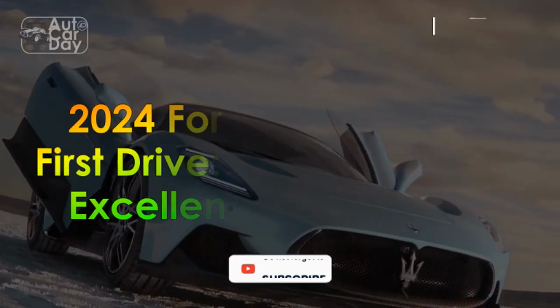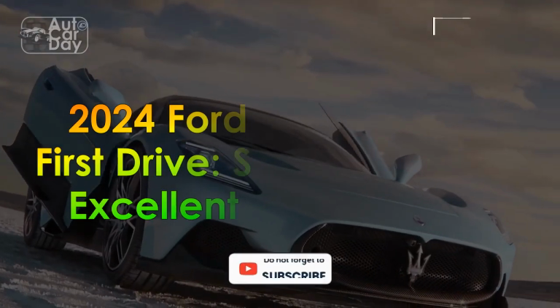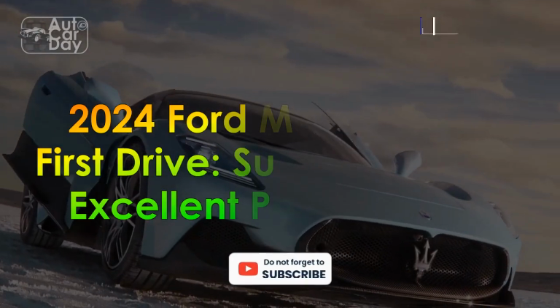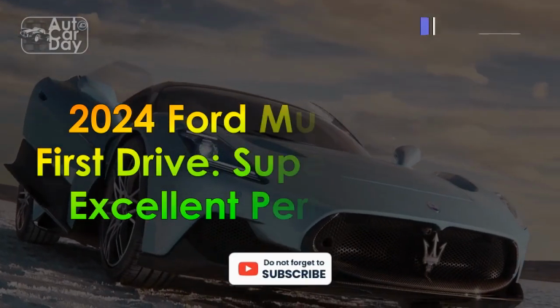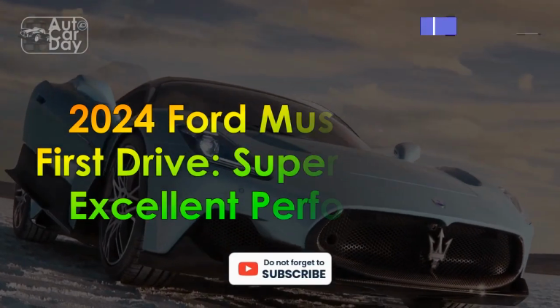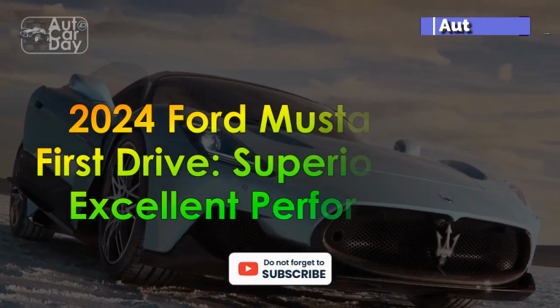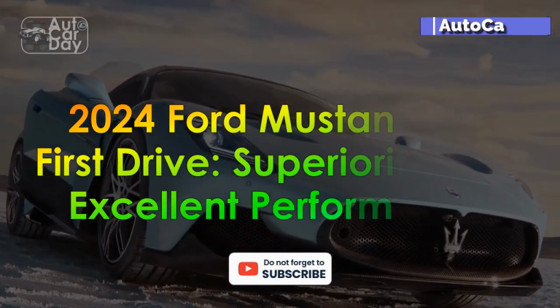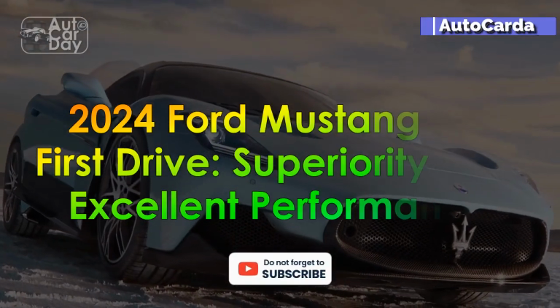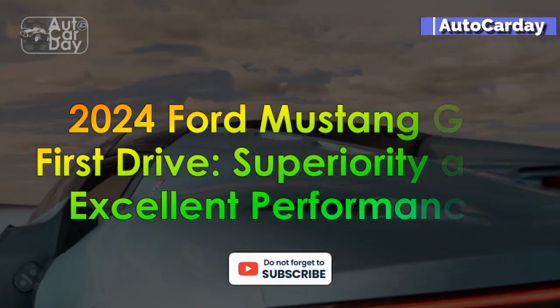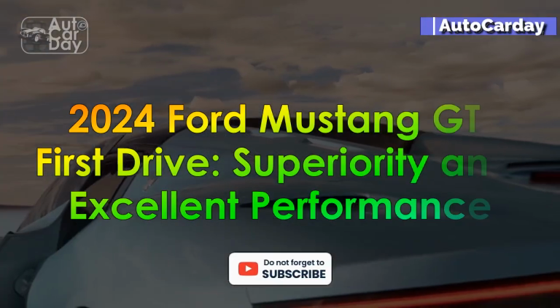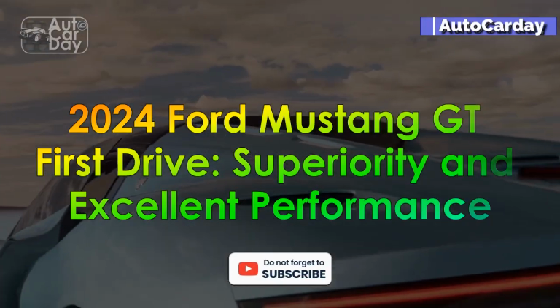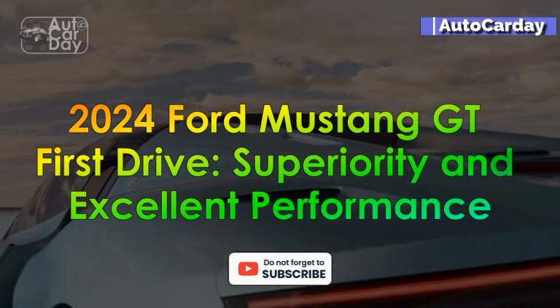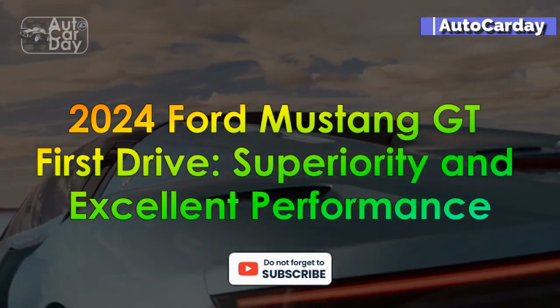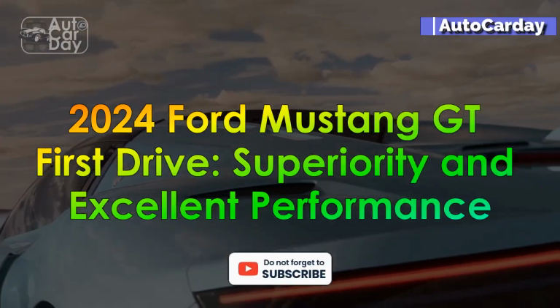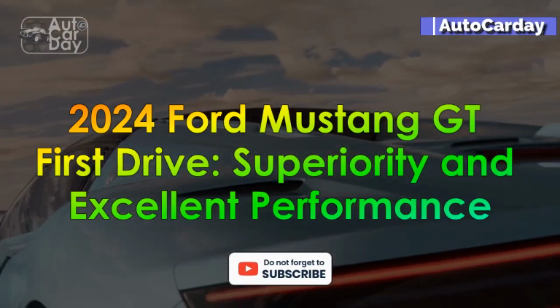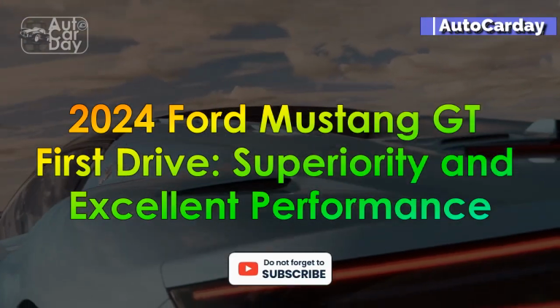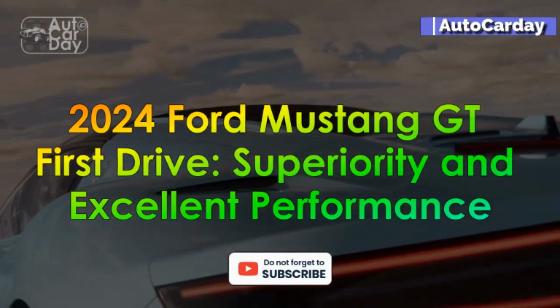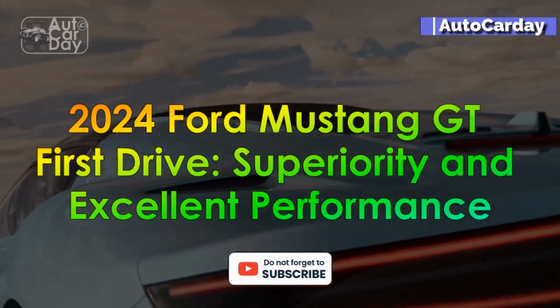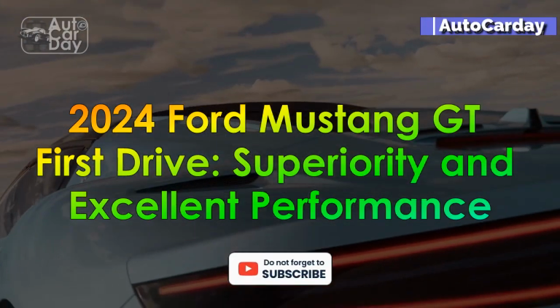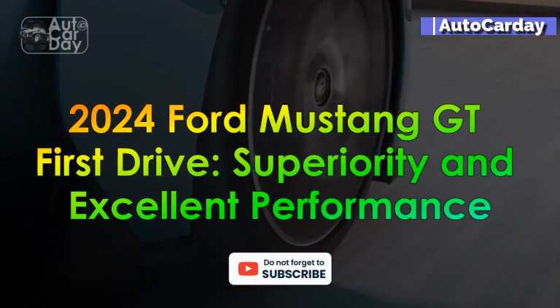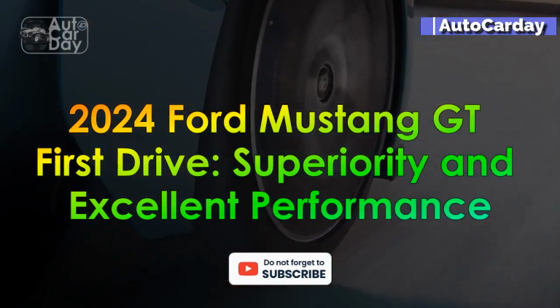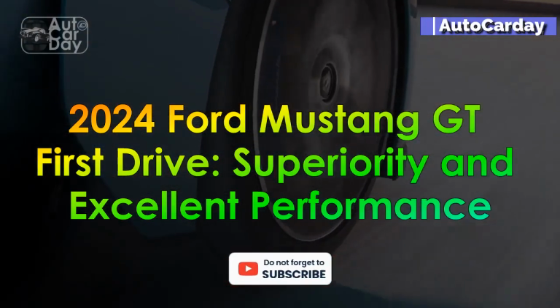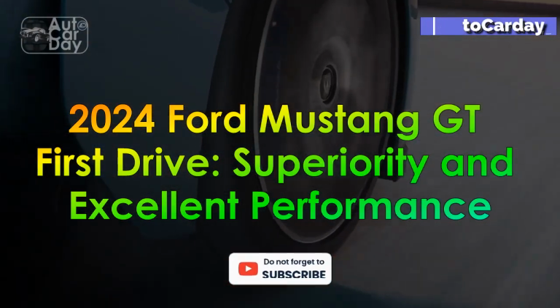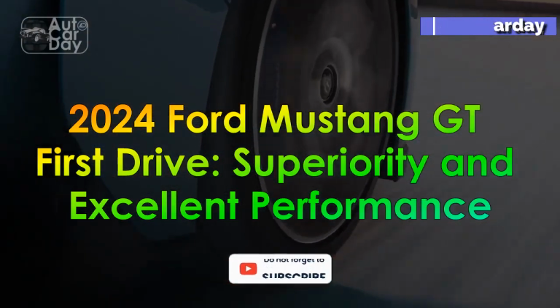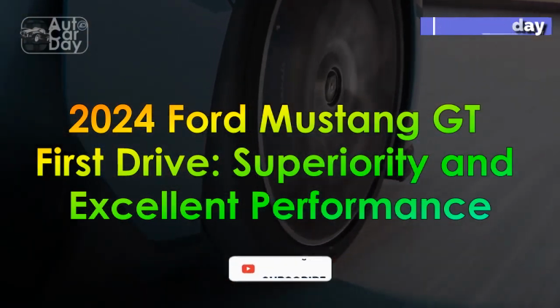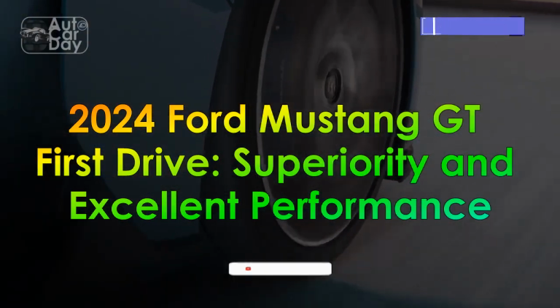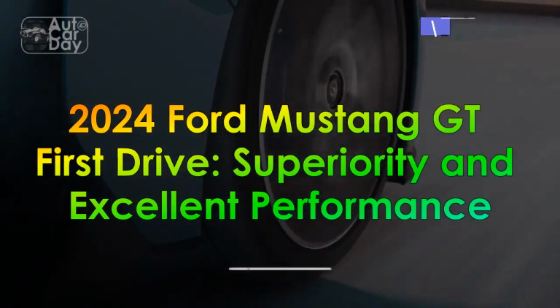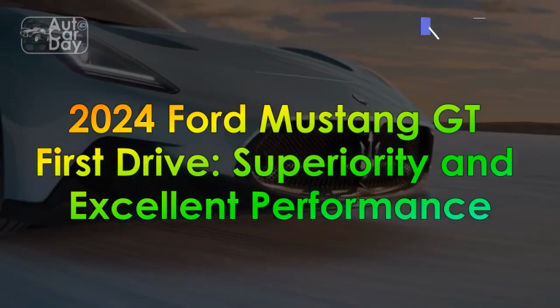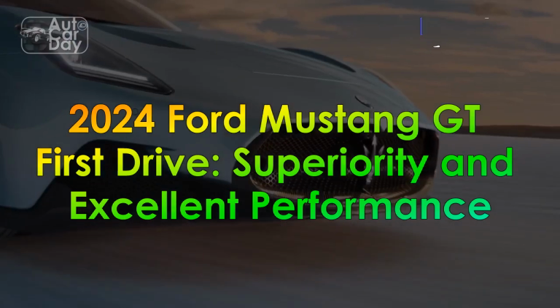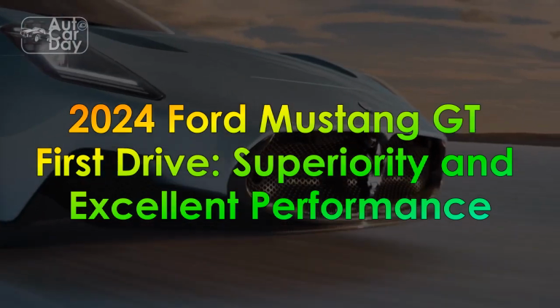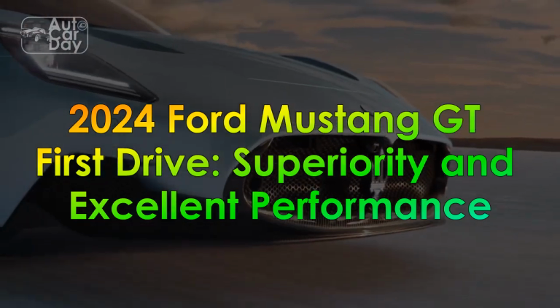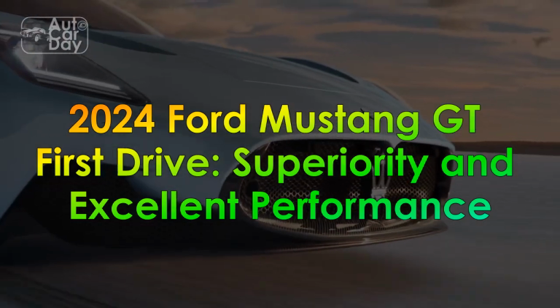2024 Ford Mustang GT First Drive: Superiority and Excellent Performance.